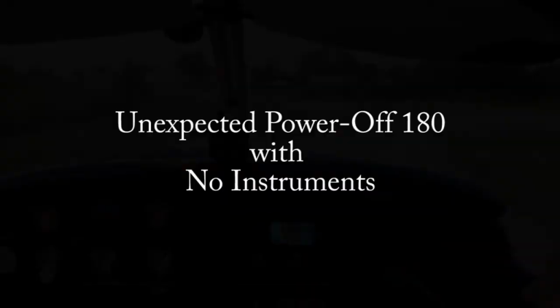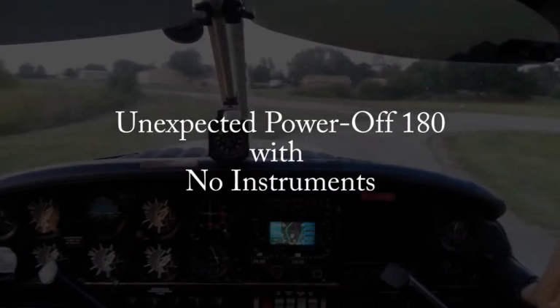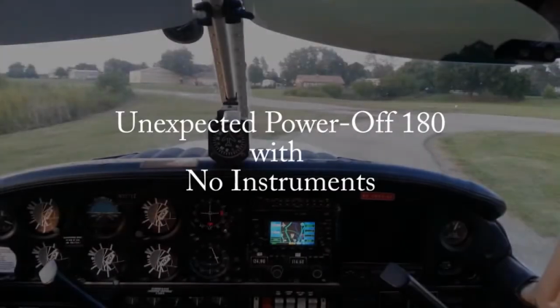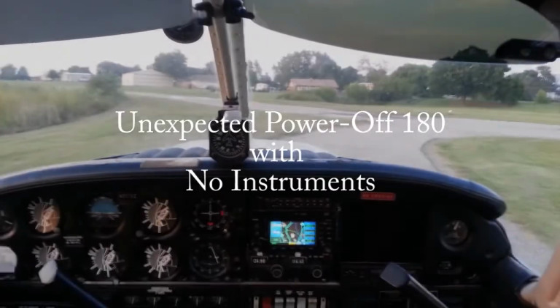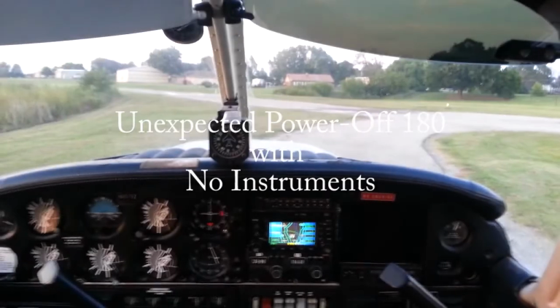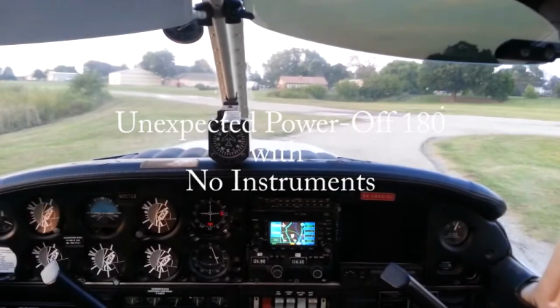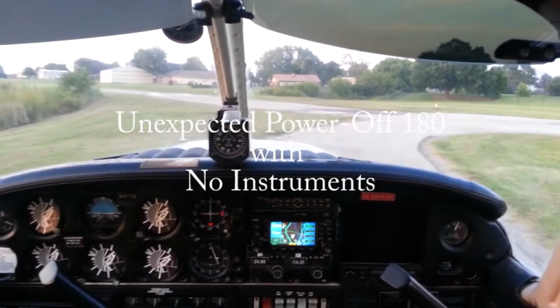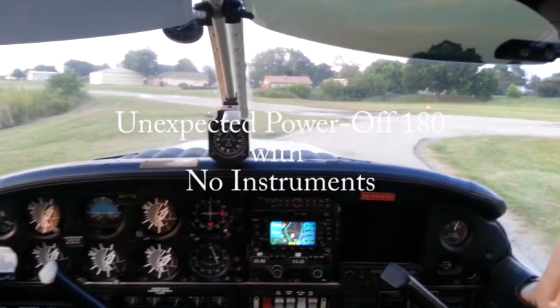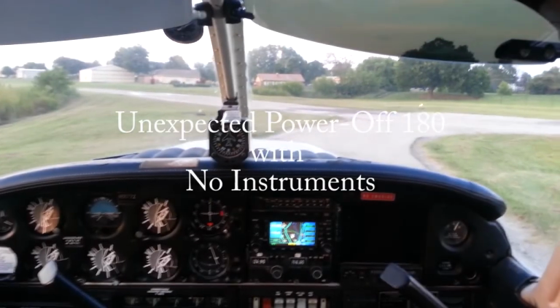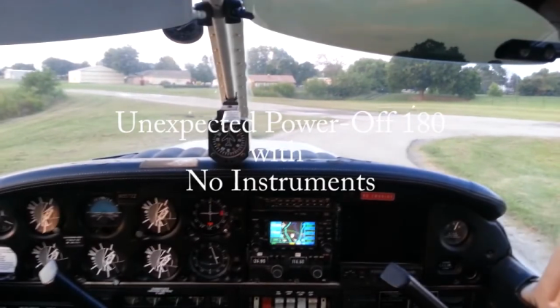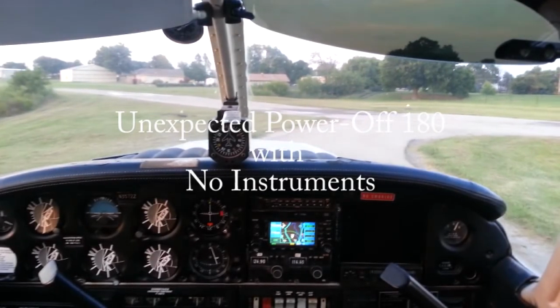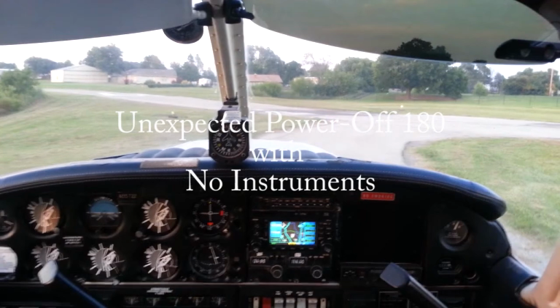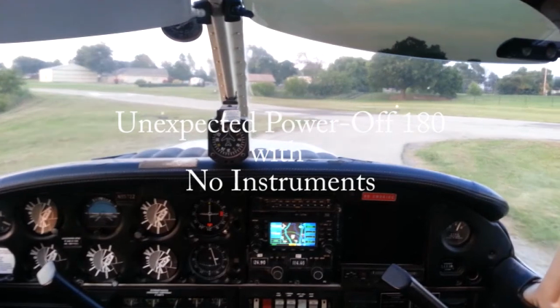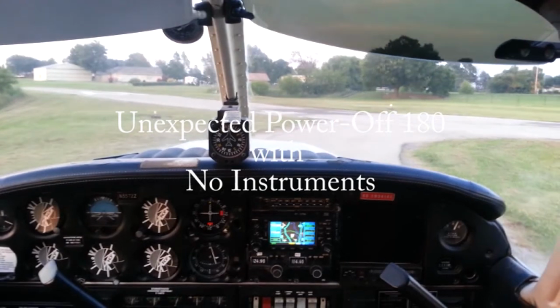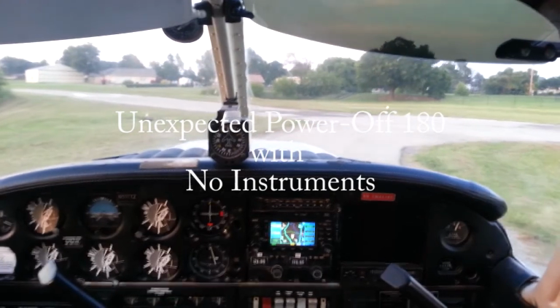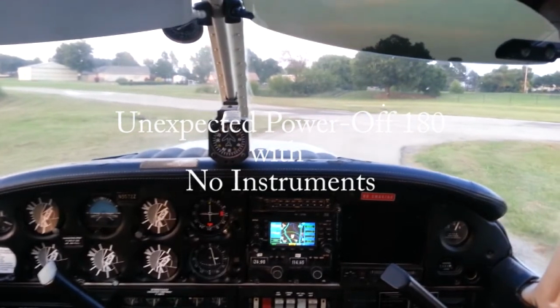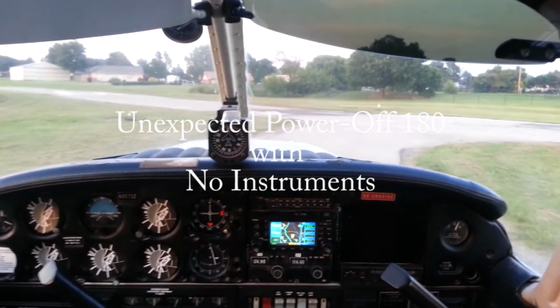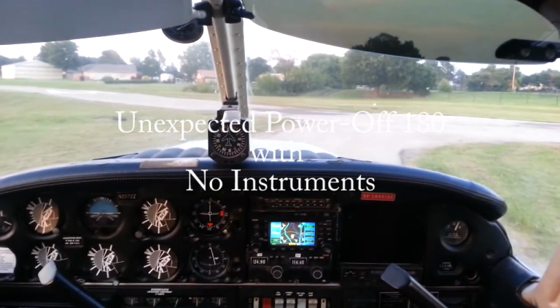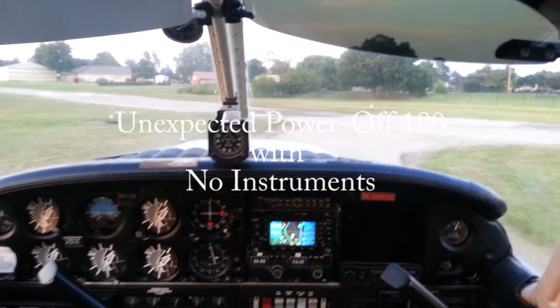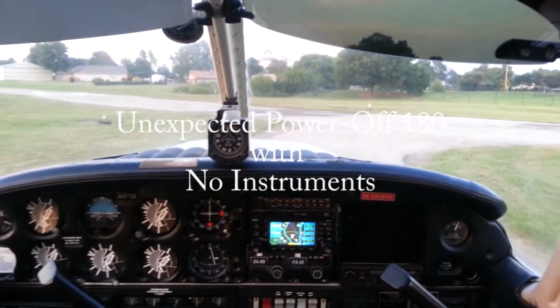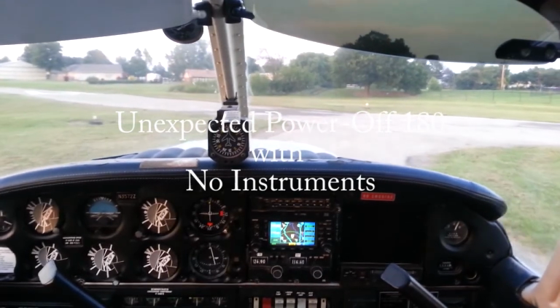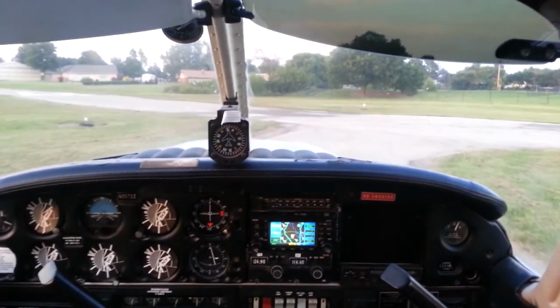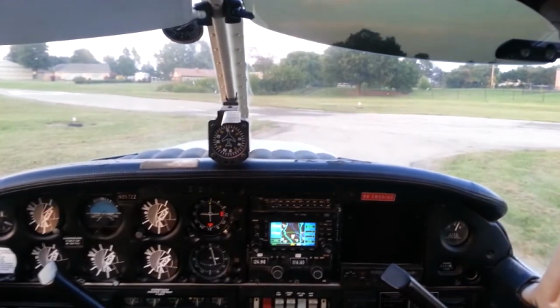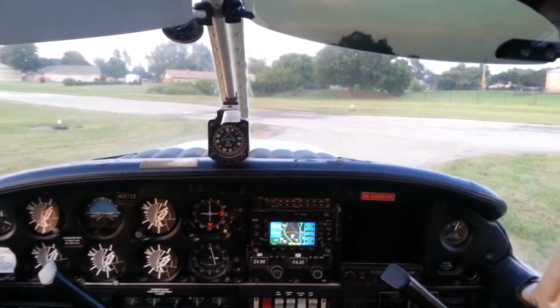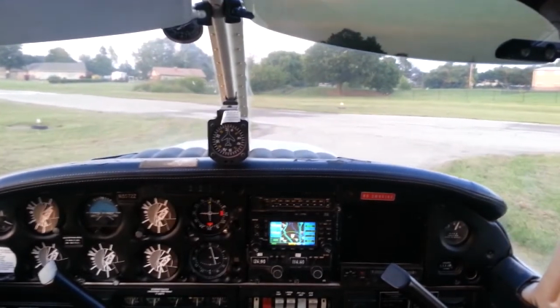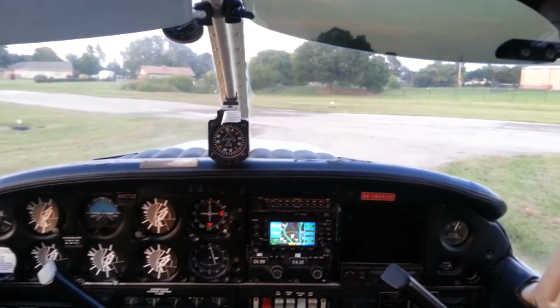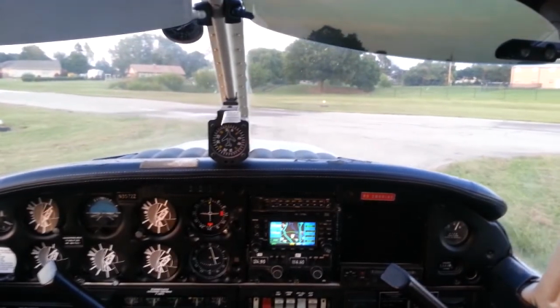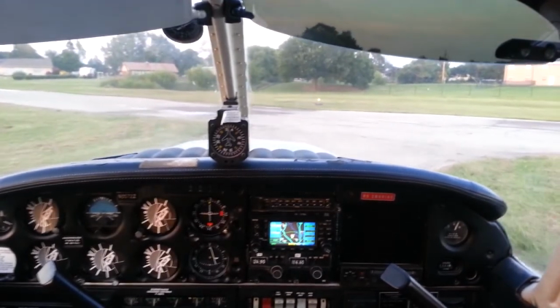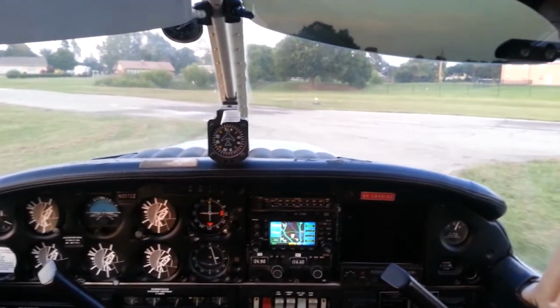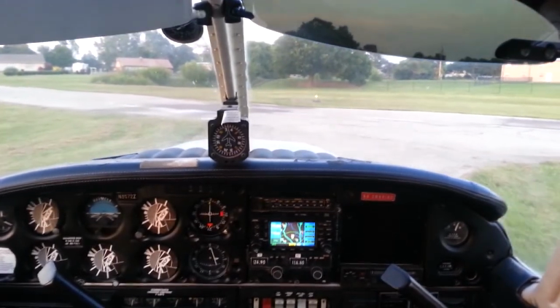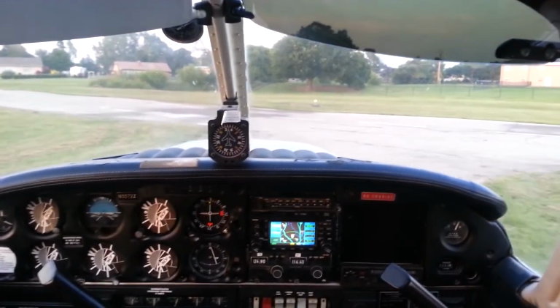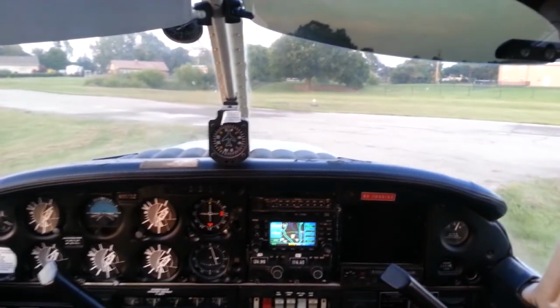Tax me off, man. What, you can't stay on the taxiway? I don't know what it is with this taxiway, man.